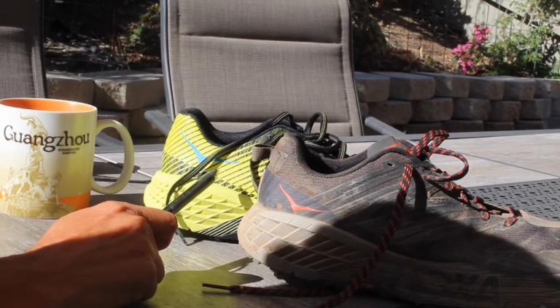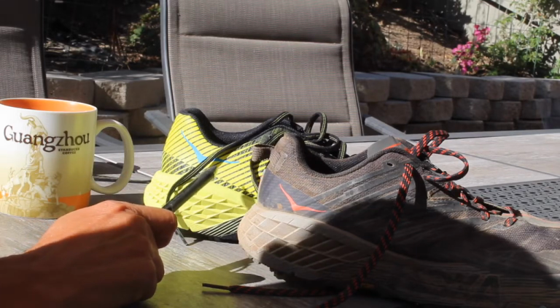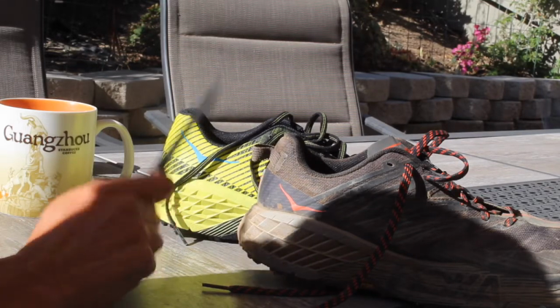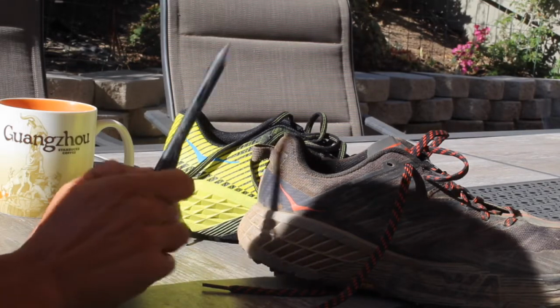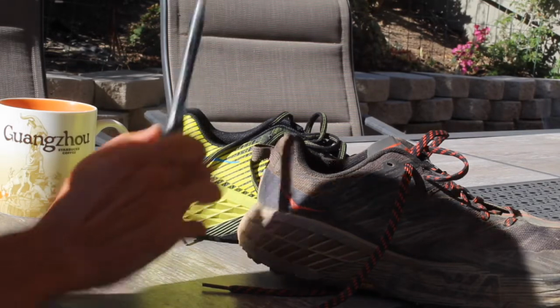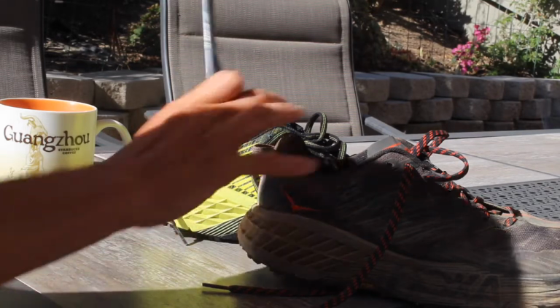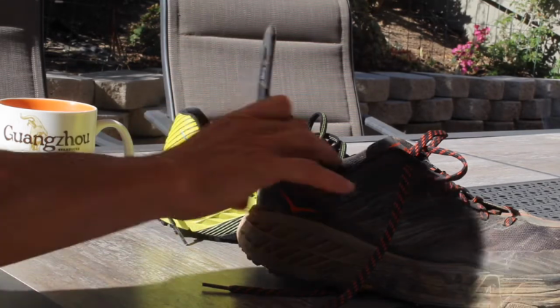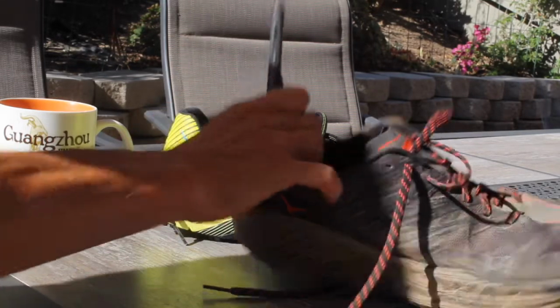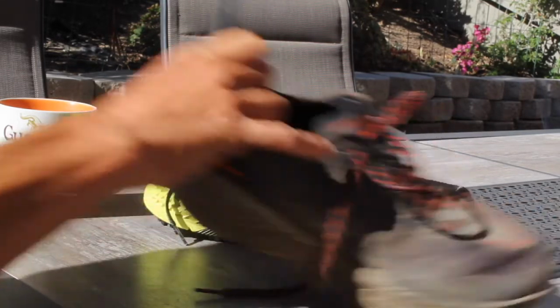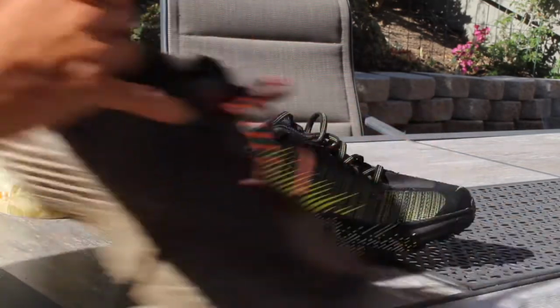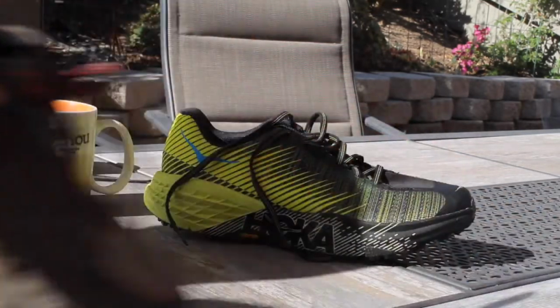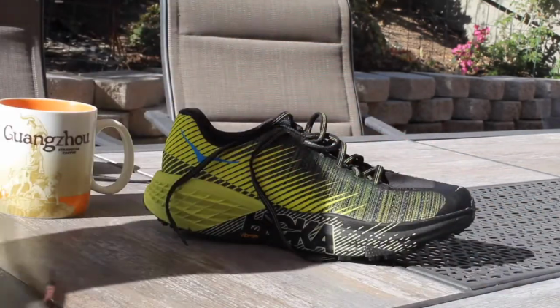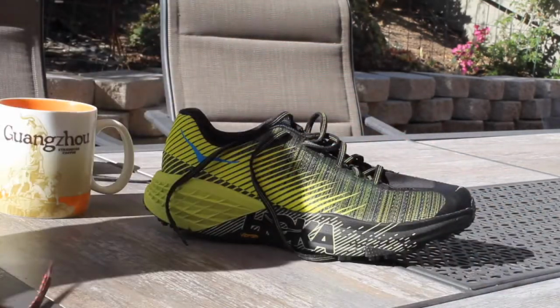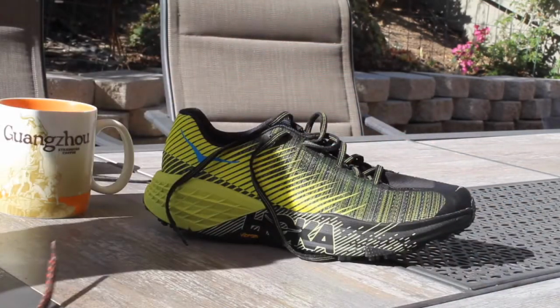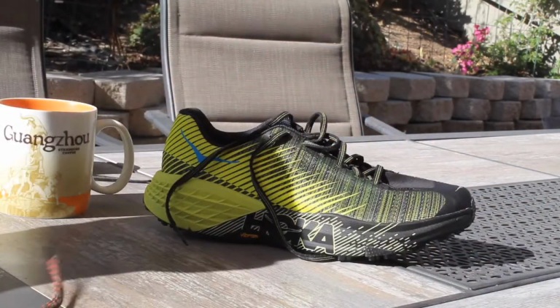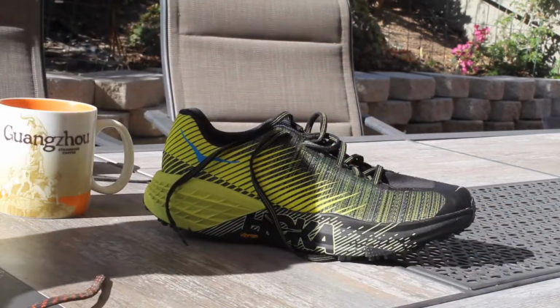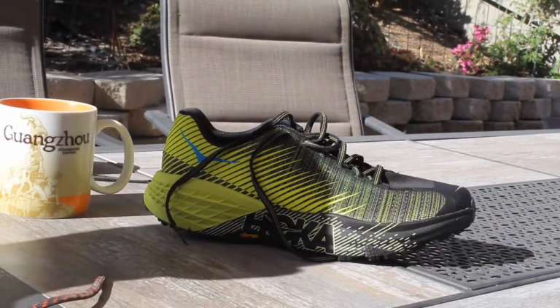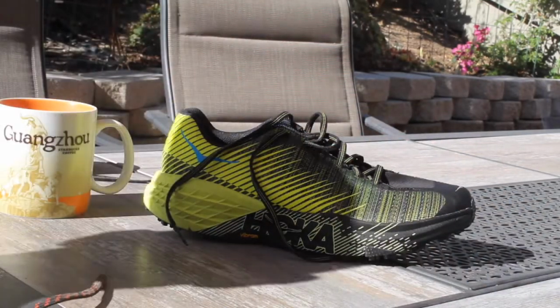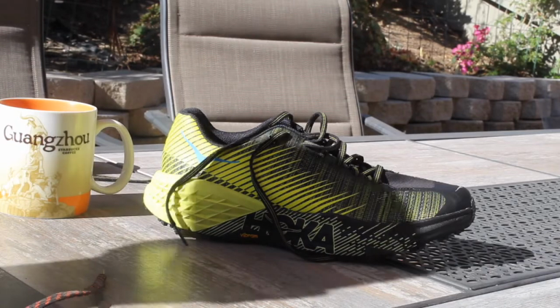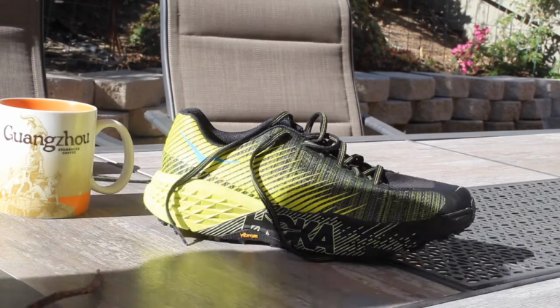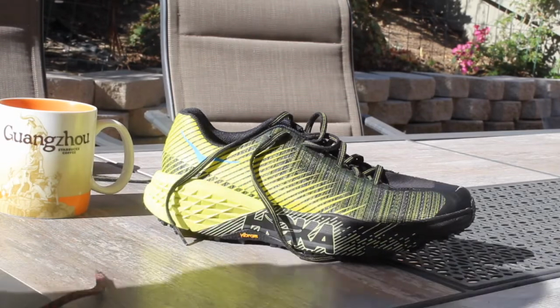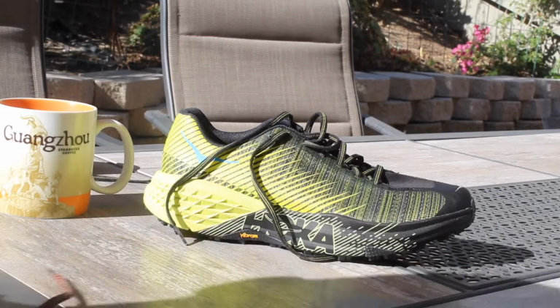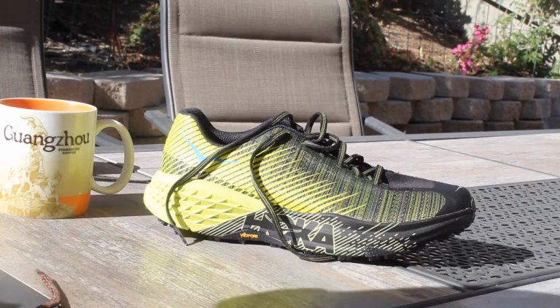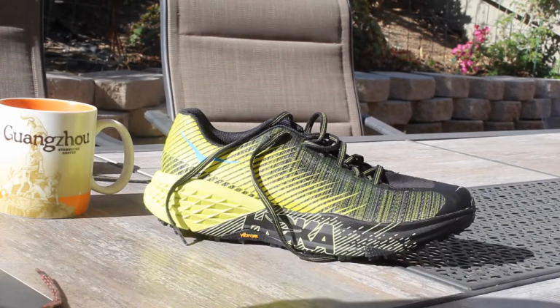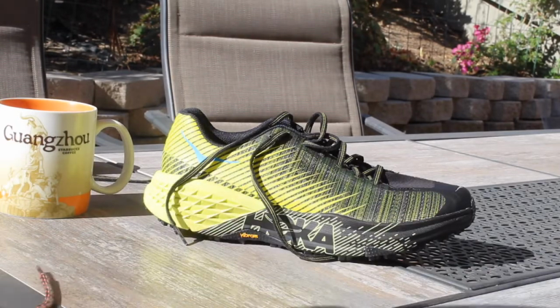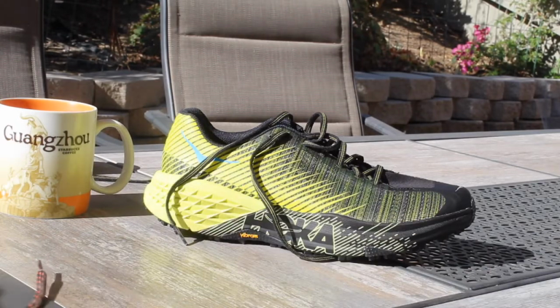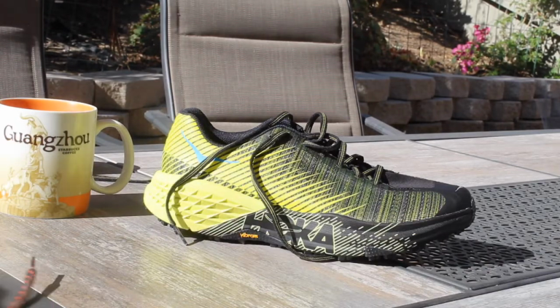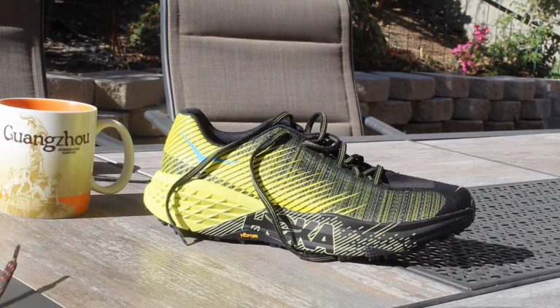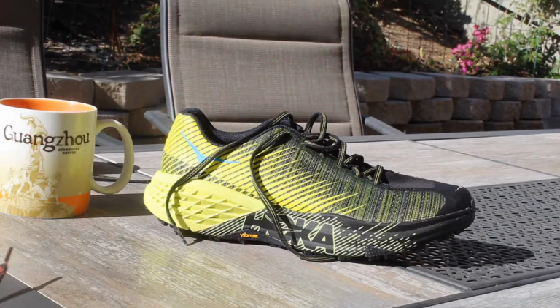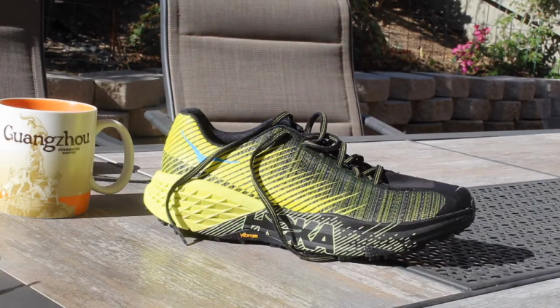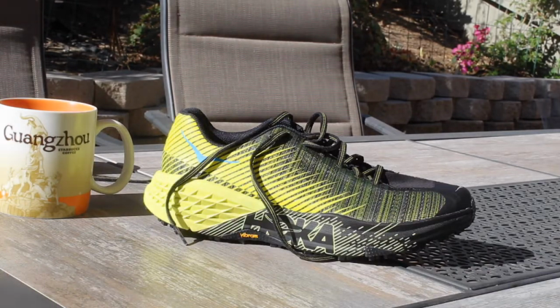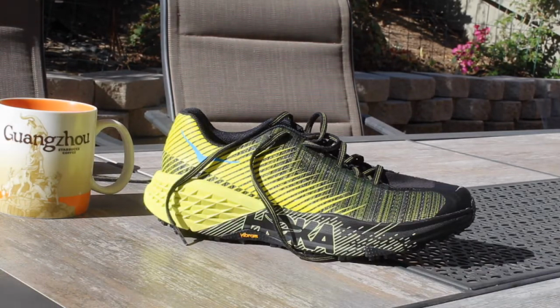On the women's side, it is 8.3 ounces or 235 grams.